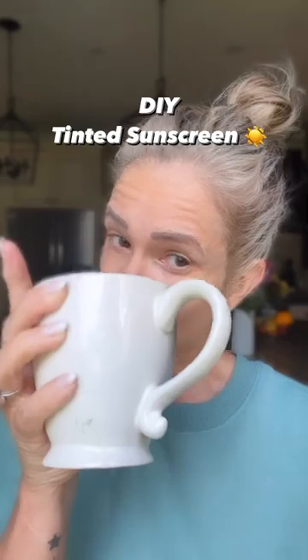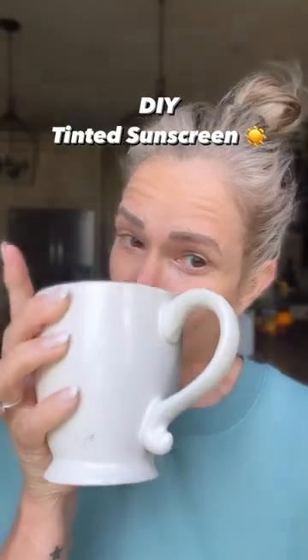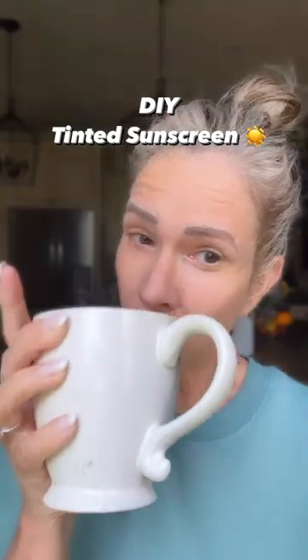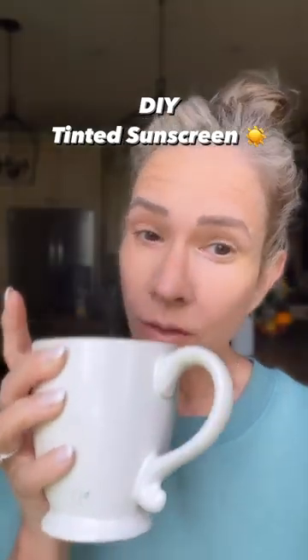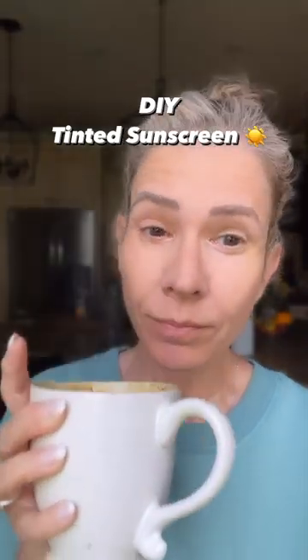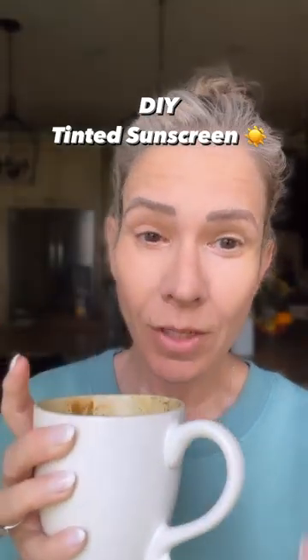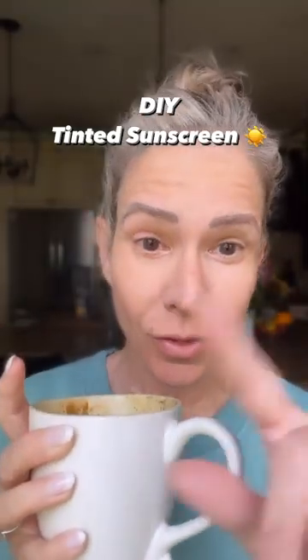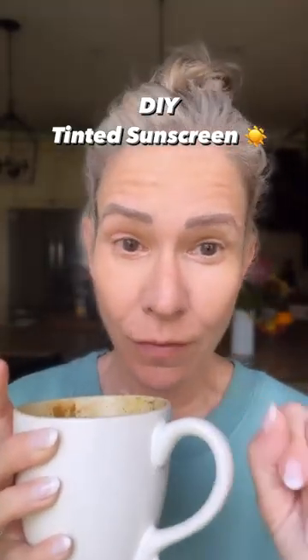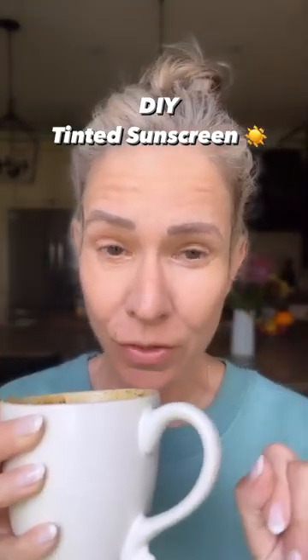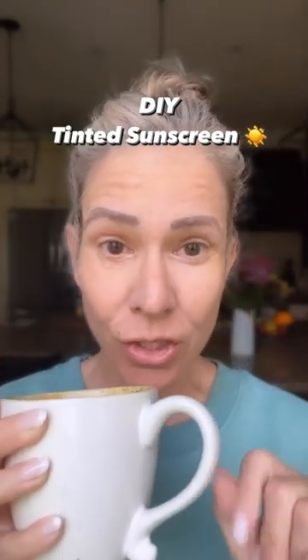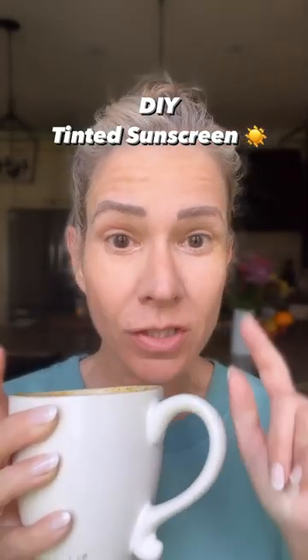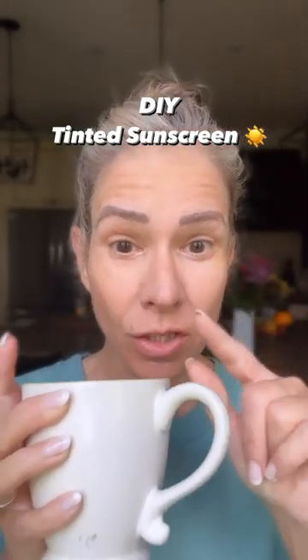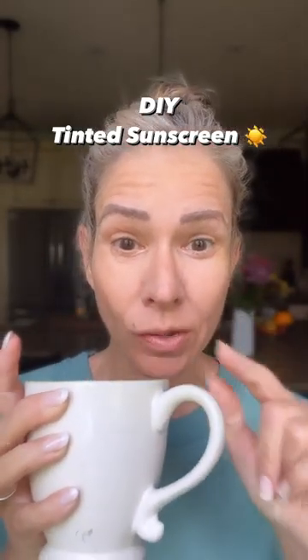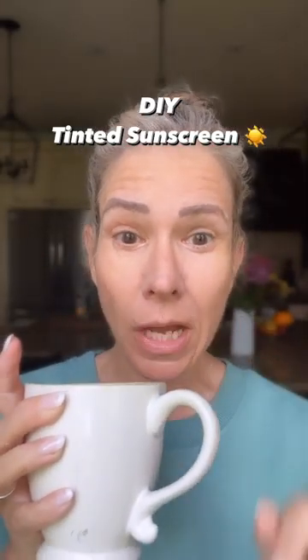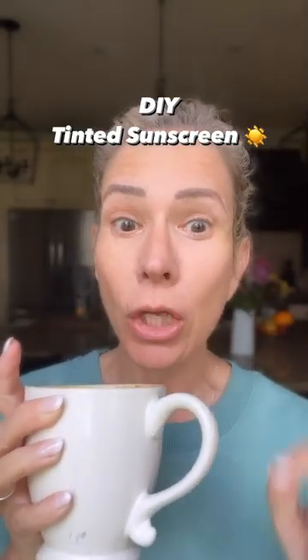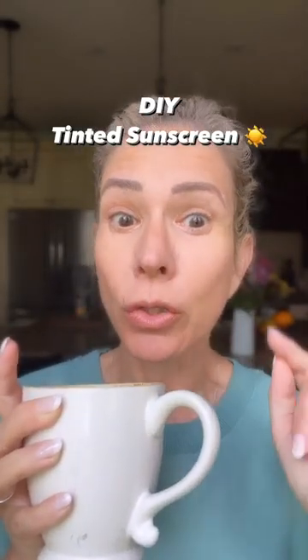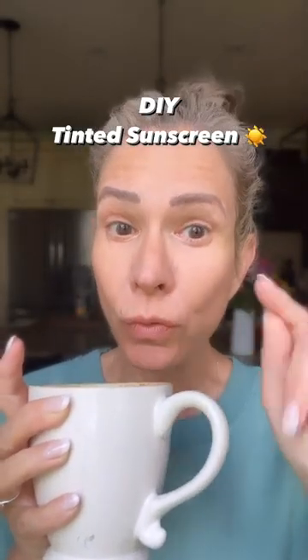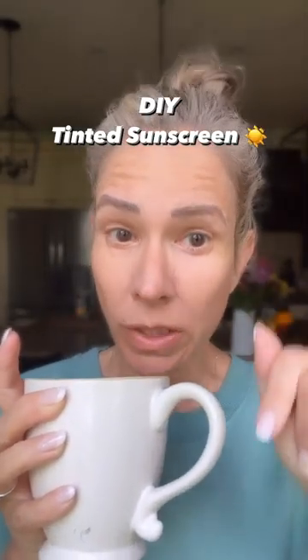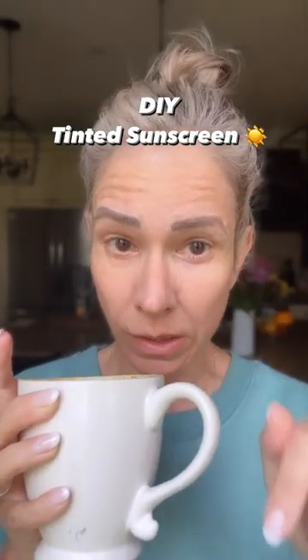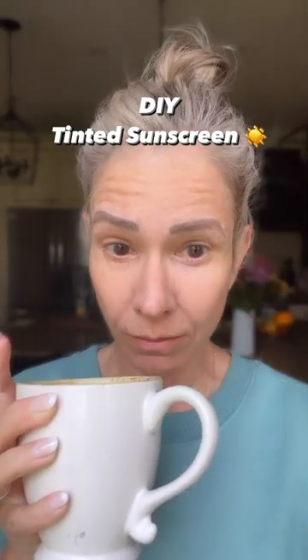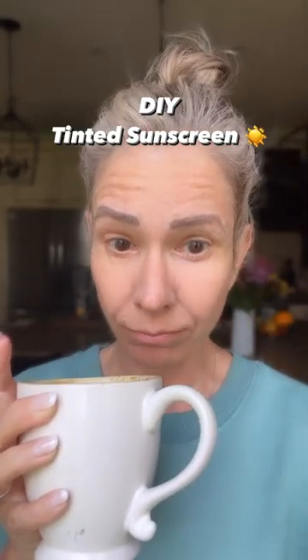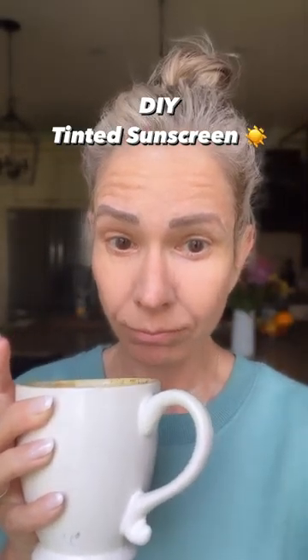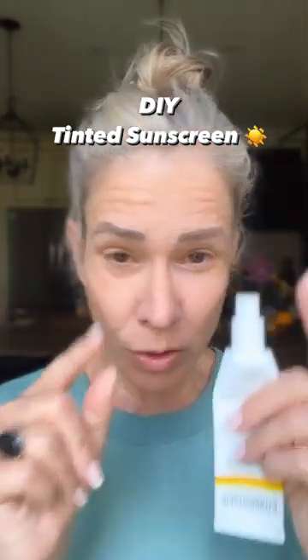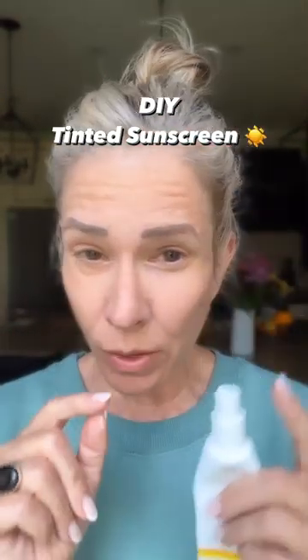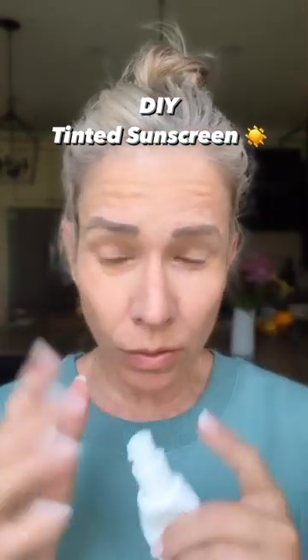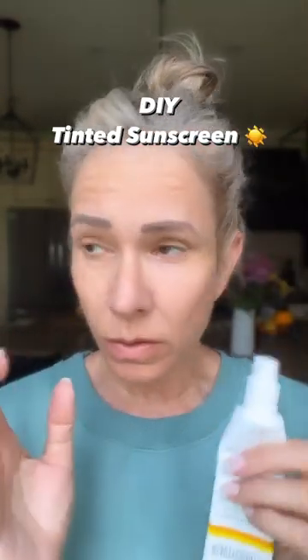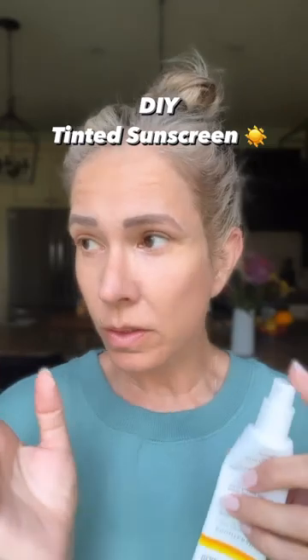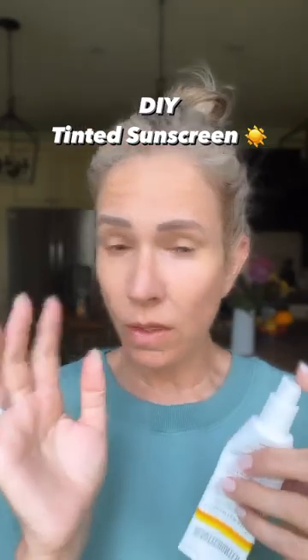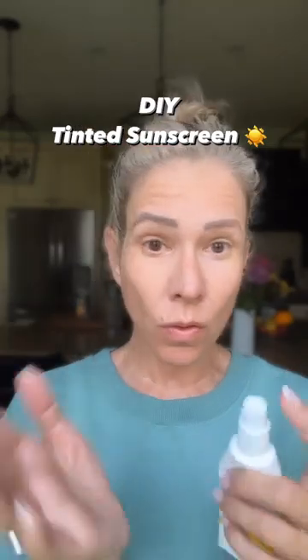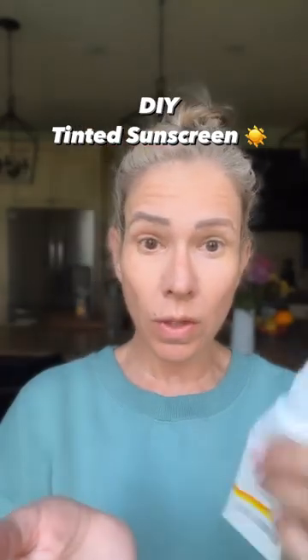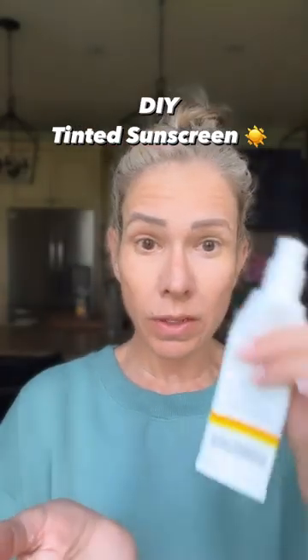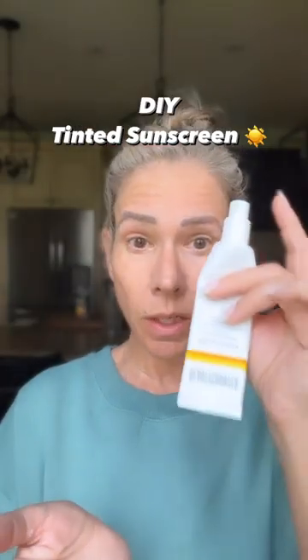Morning. Here's the foundation sunscreen hack you need. Trust me, girl, this is going to save you a whole lot of time.